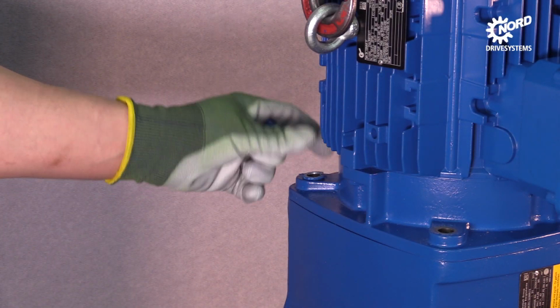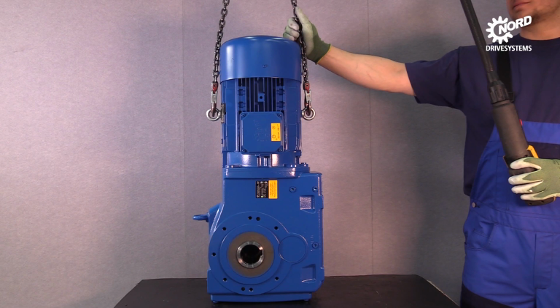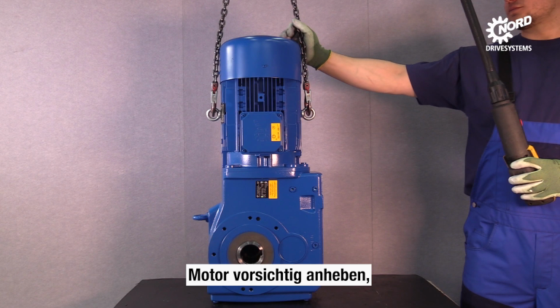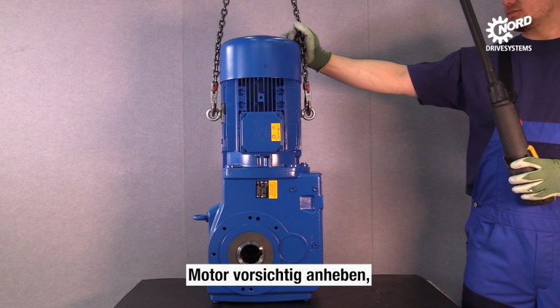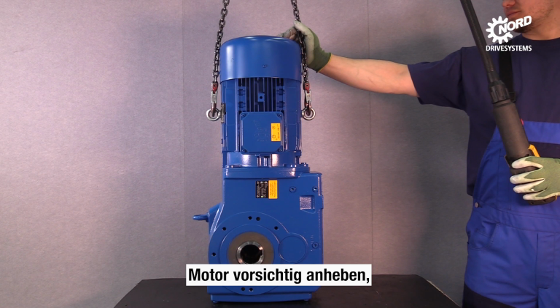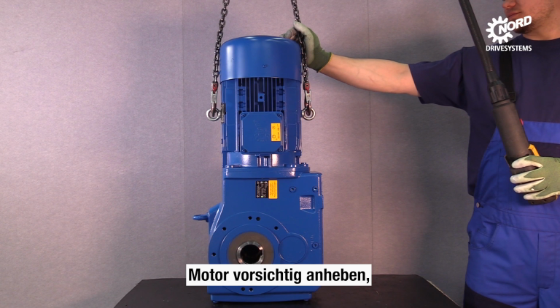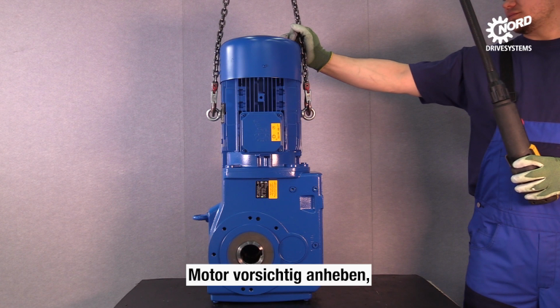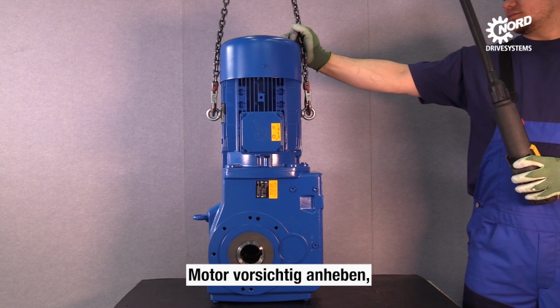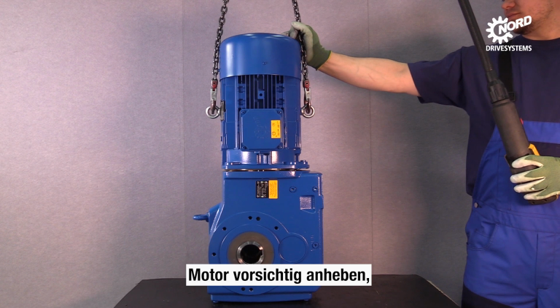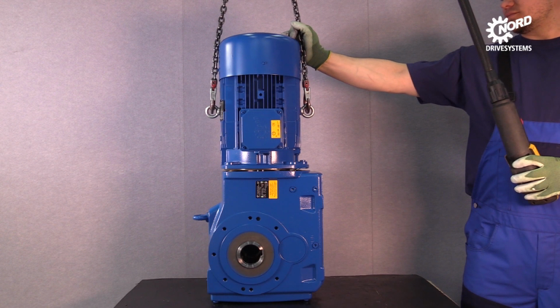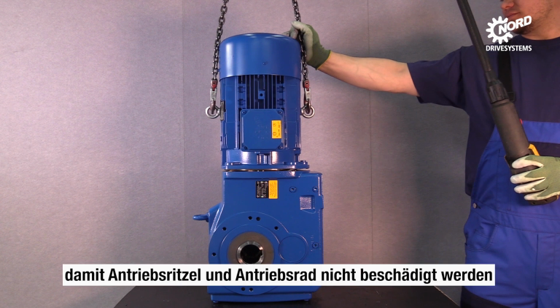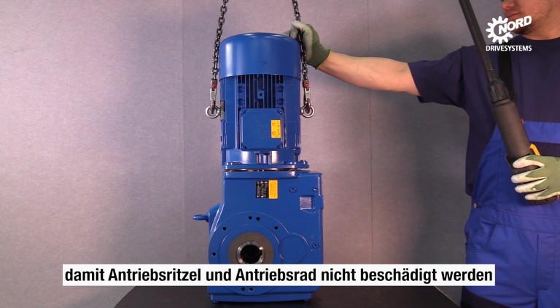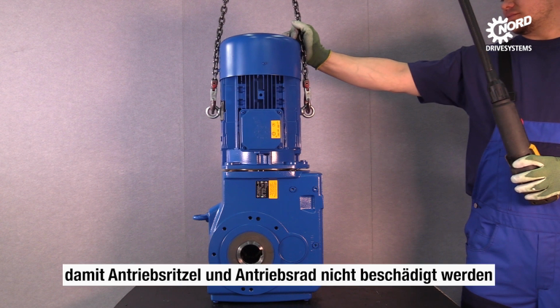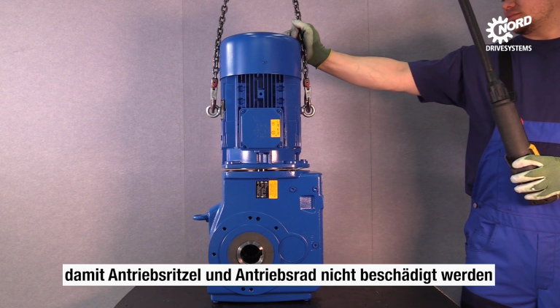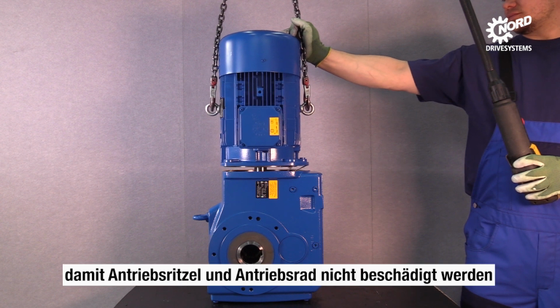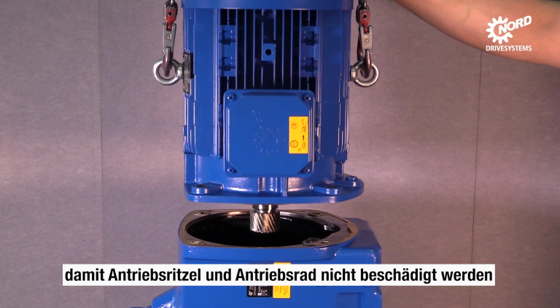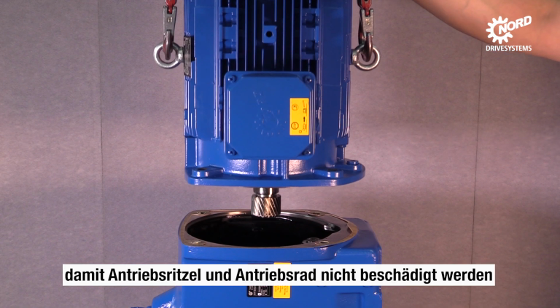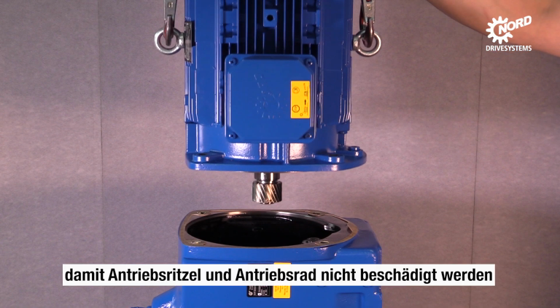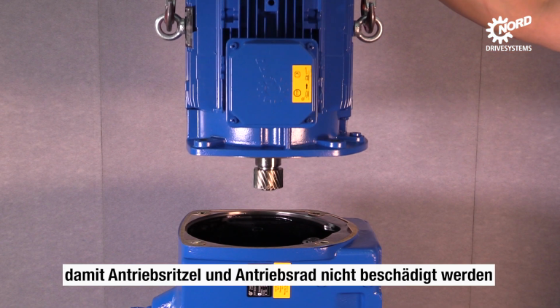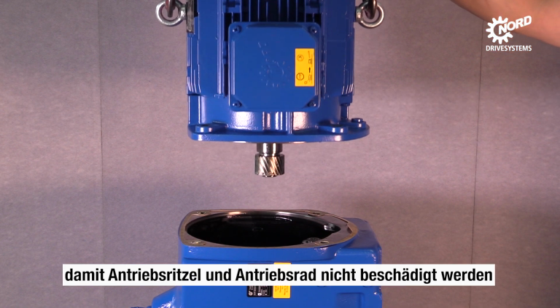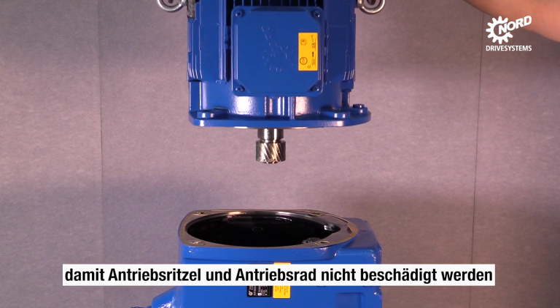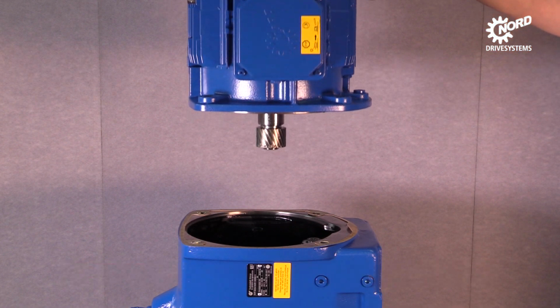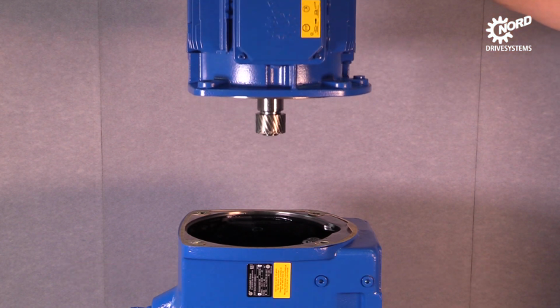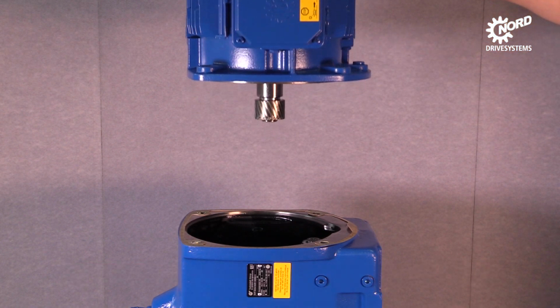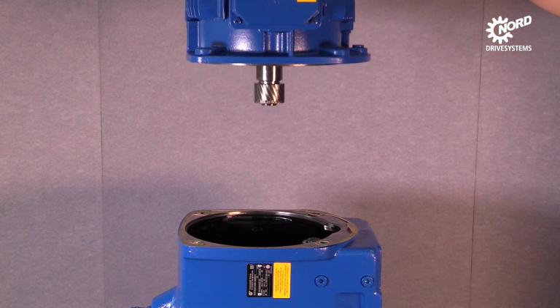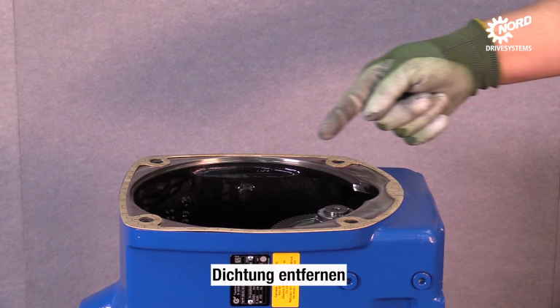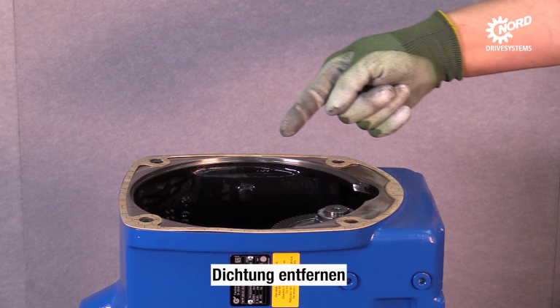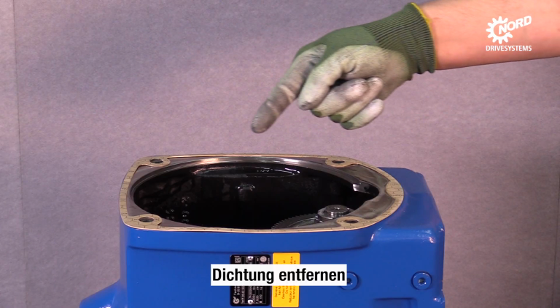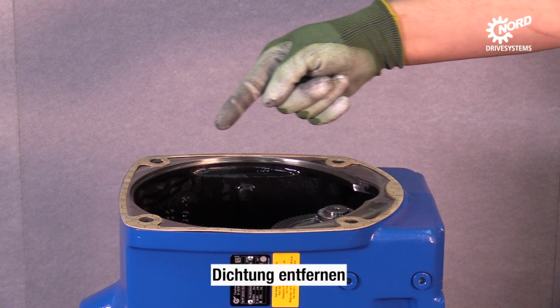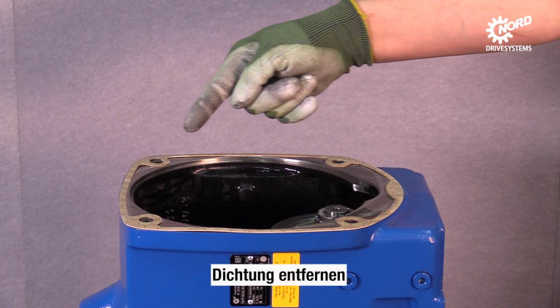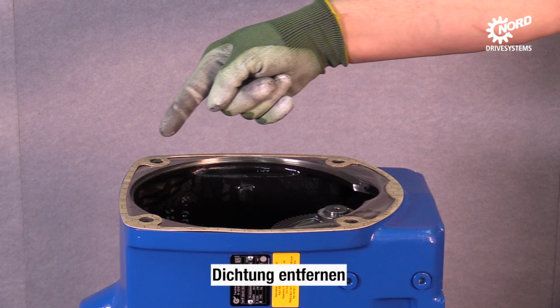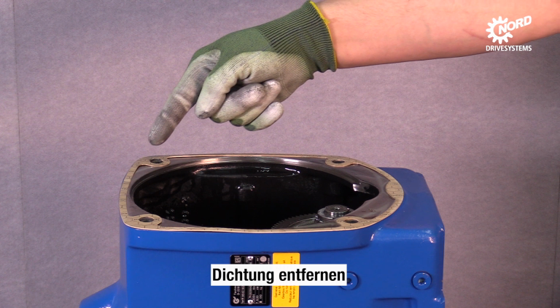Lift the motor carefully. Take care of the gears — they may not be damaged. Here you can see a sound seal.